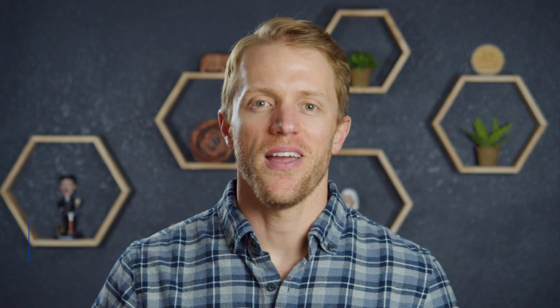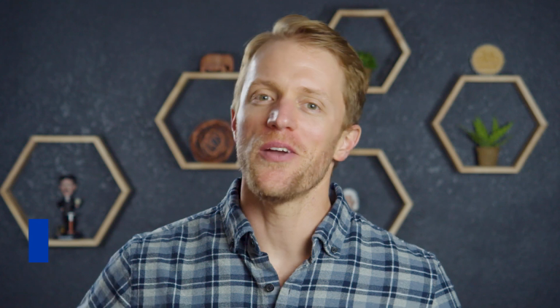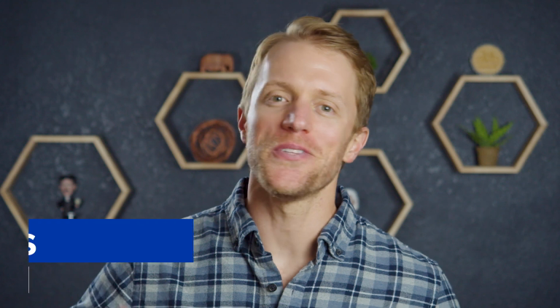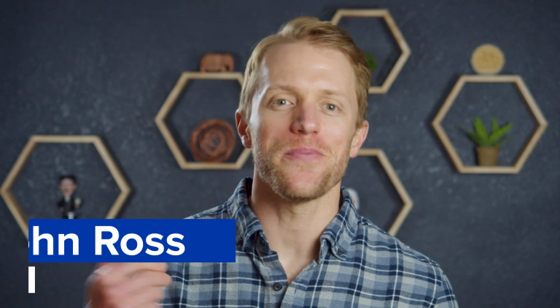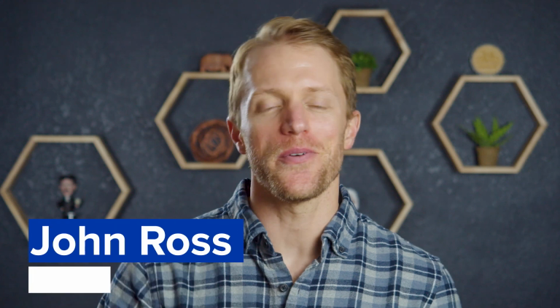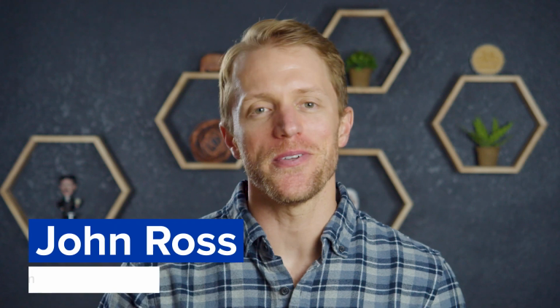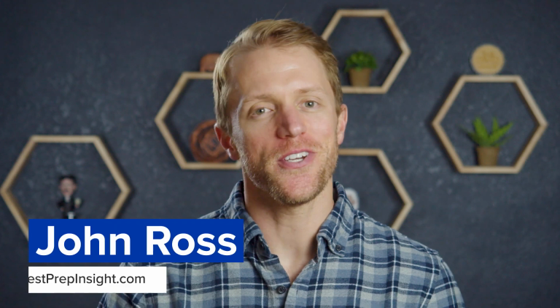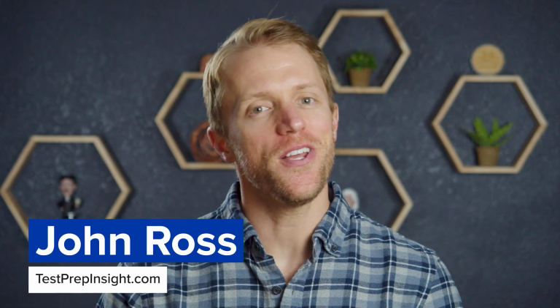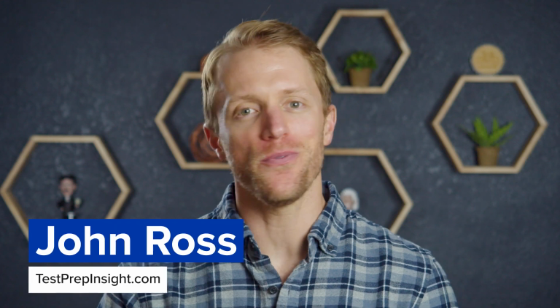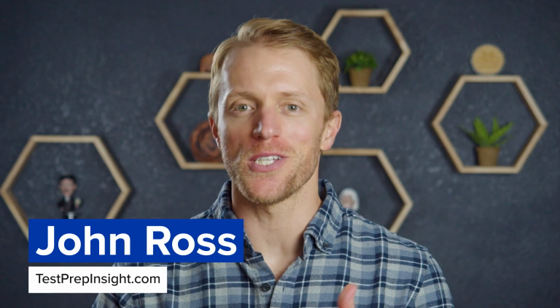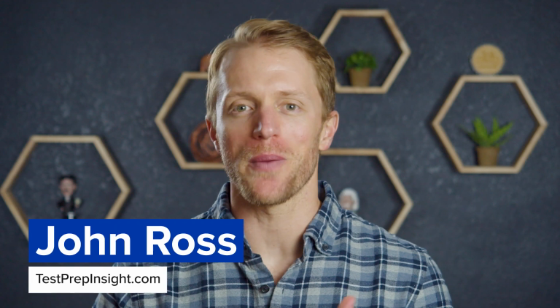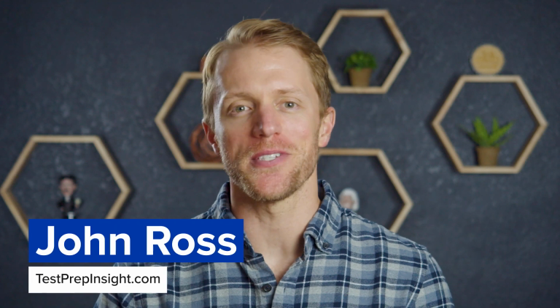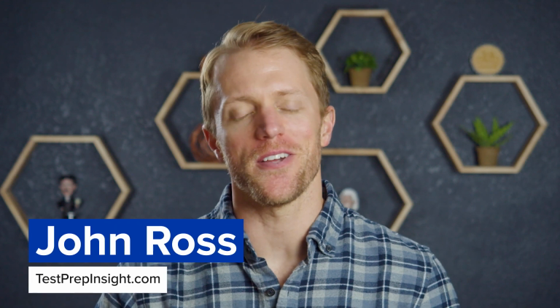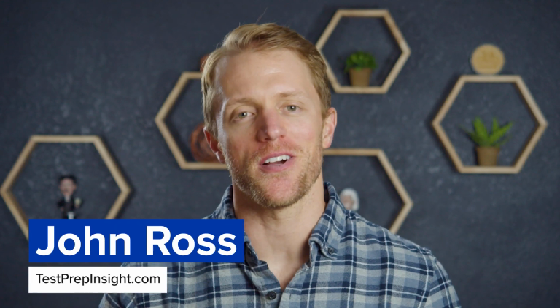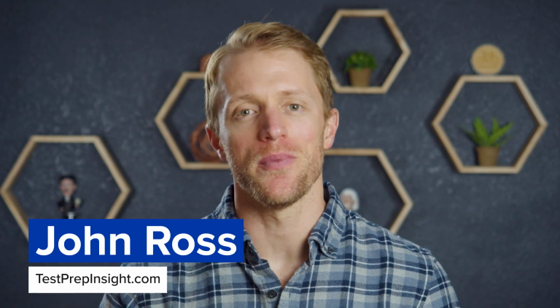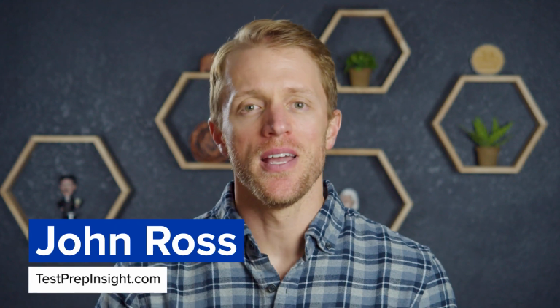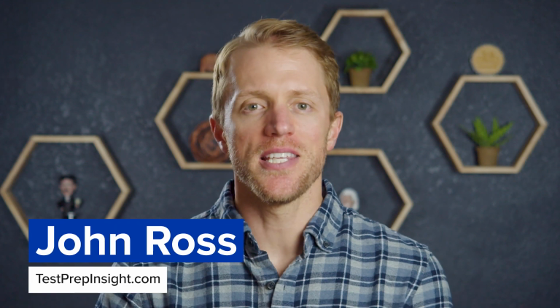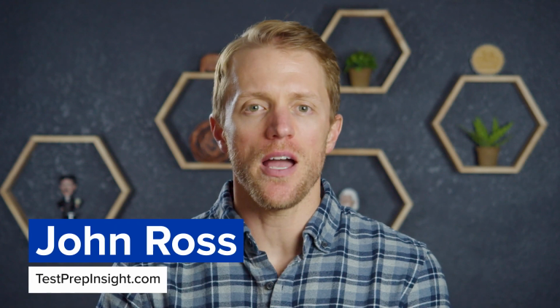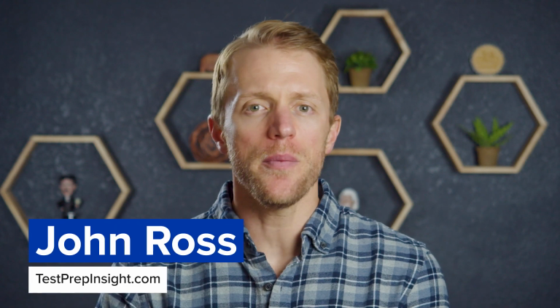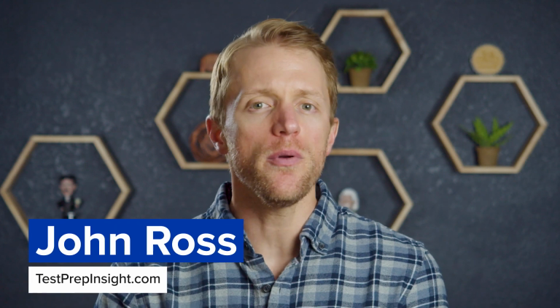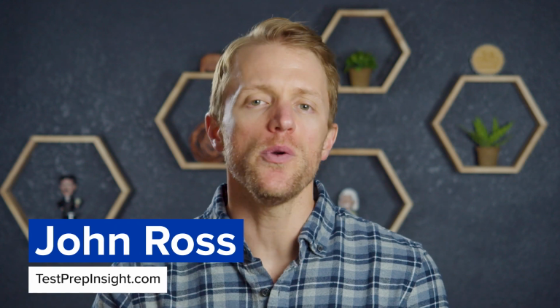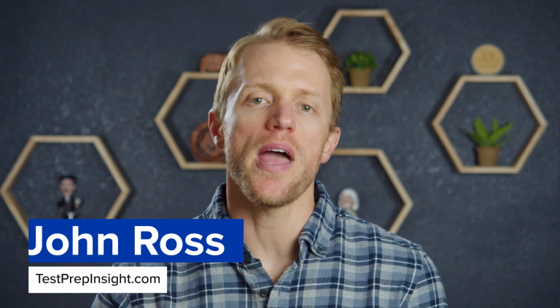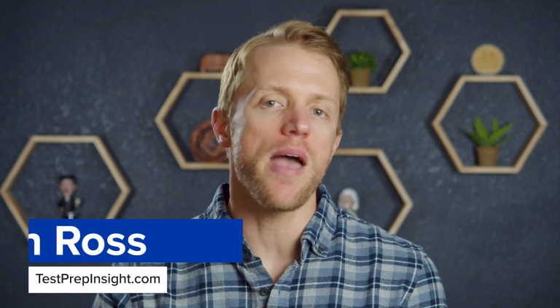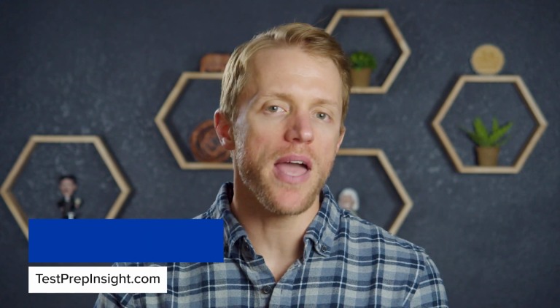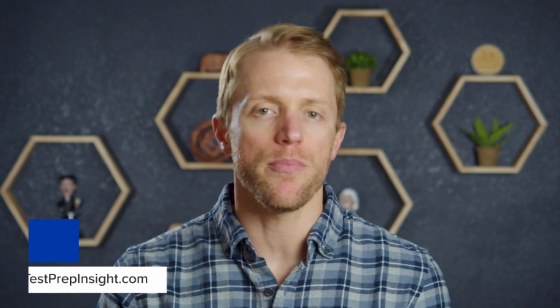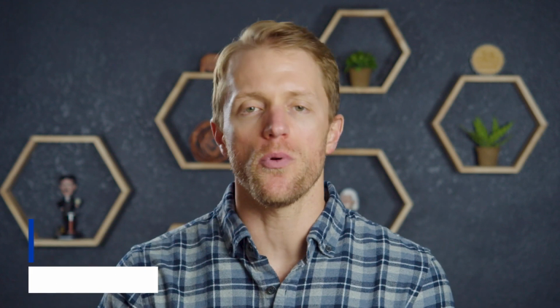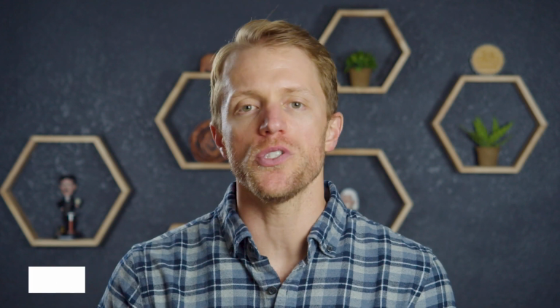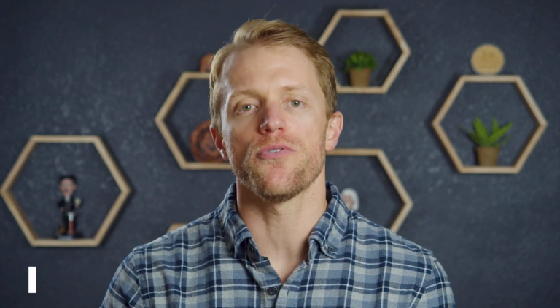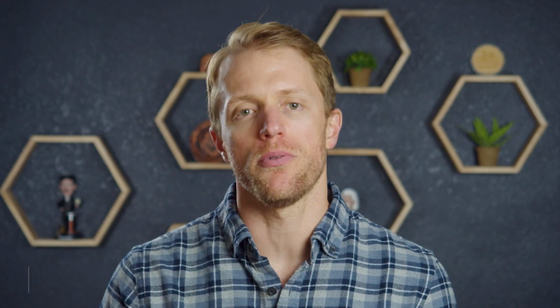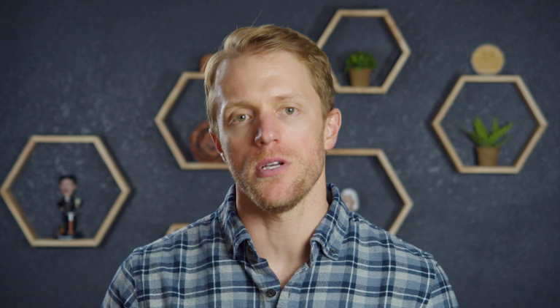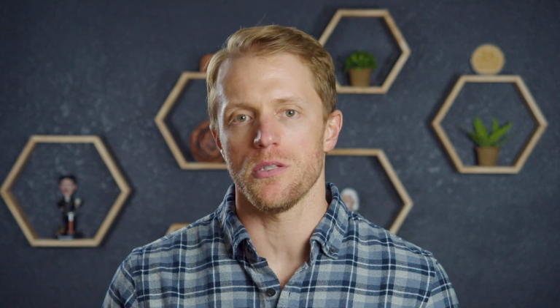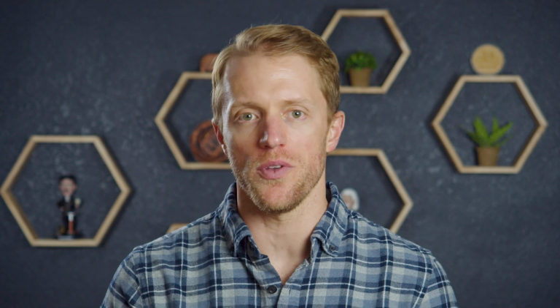Hey, what's up everyone? John here from testprepinsight.com, and today I'm going to be reviewing the MCAT prep course from Princeton Review.